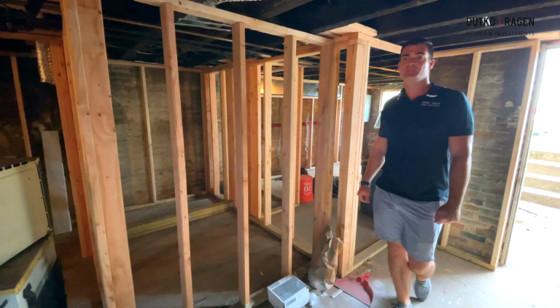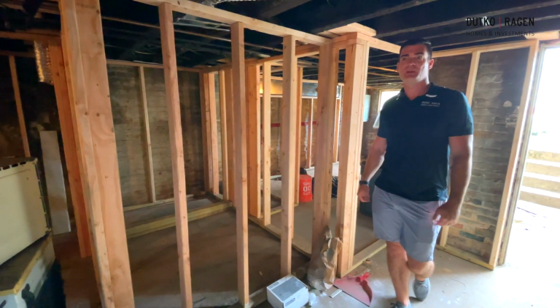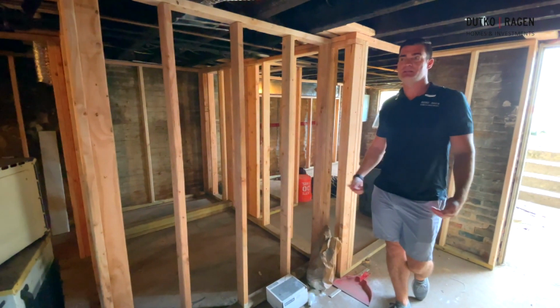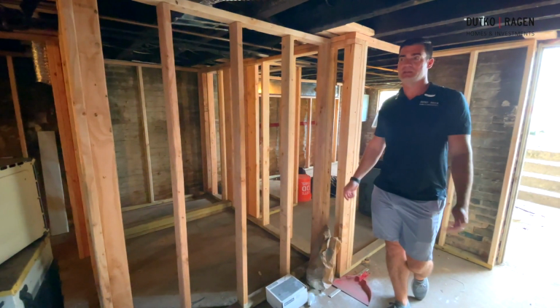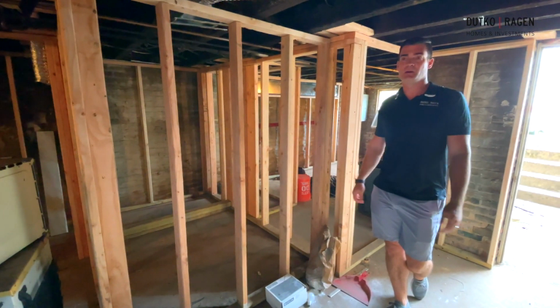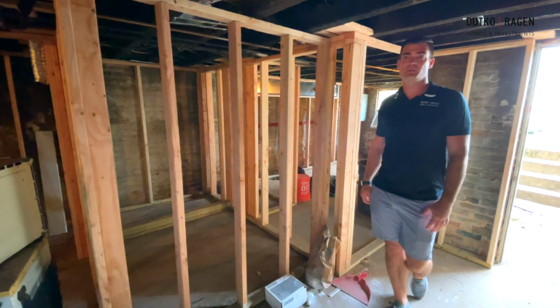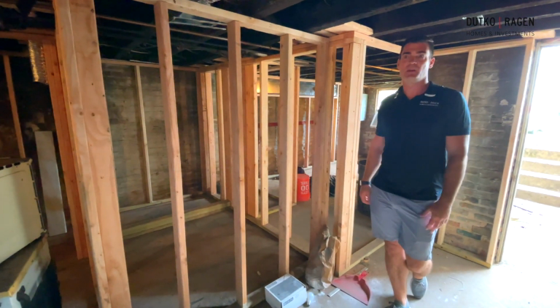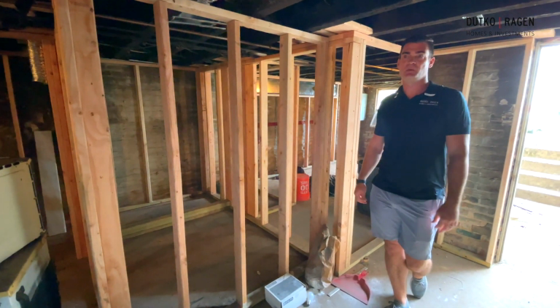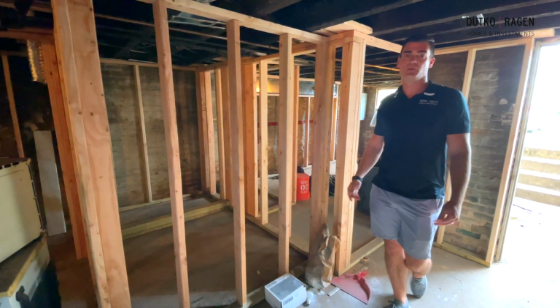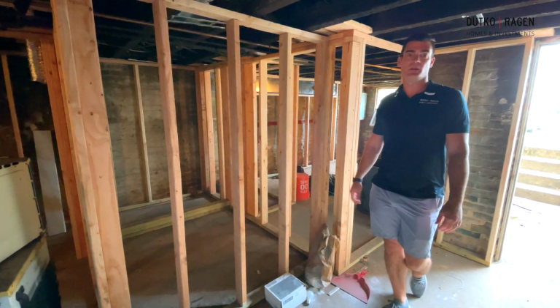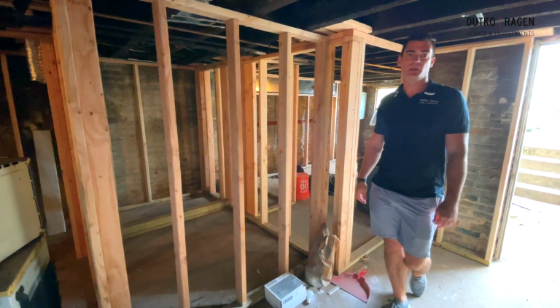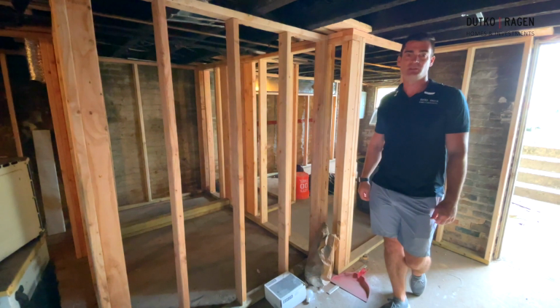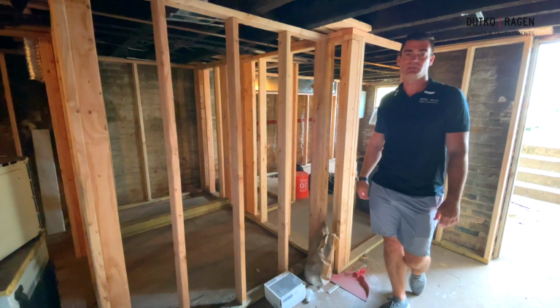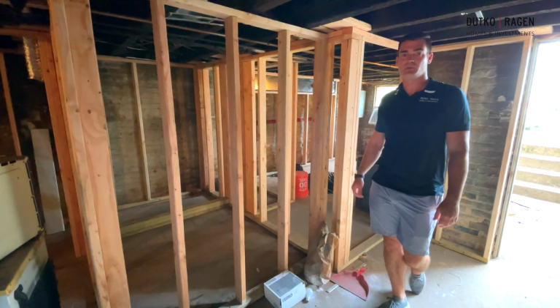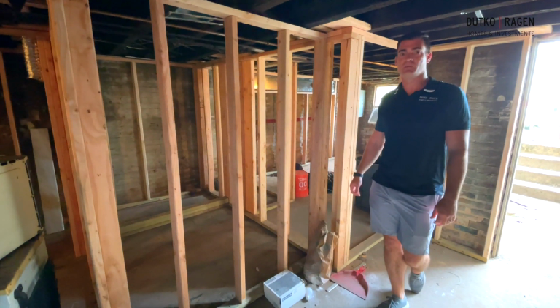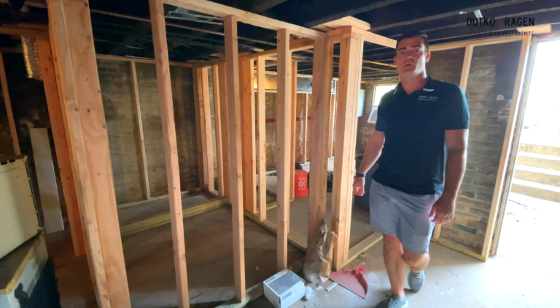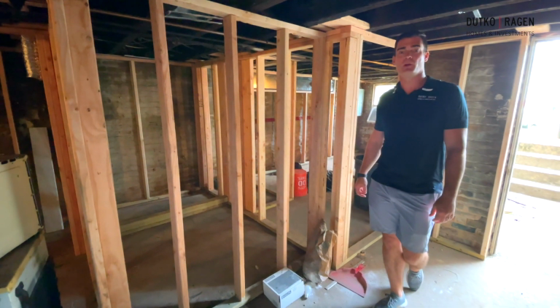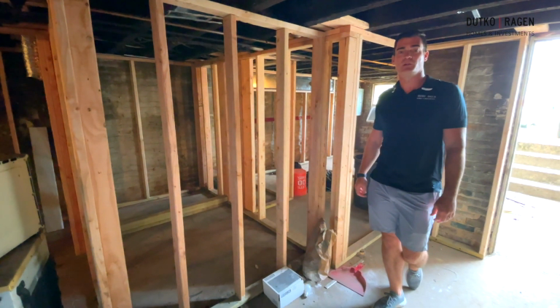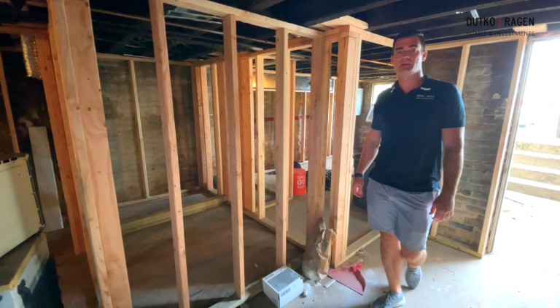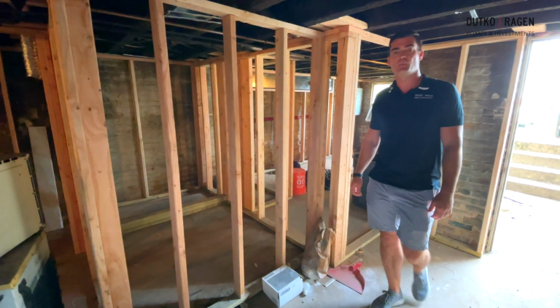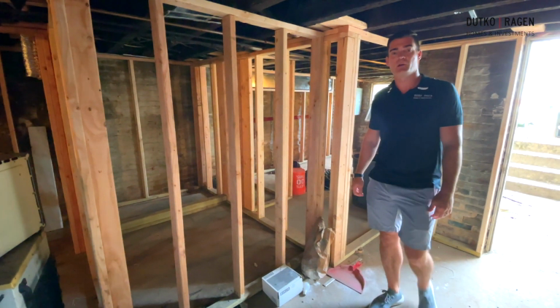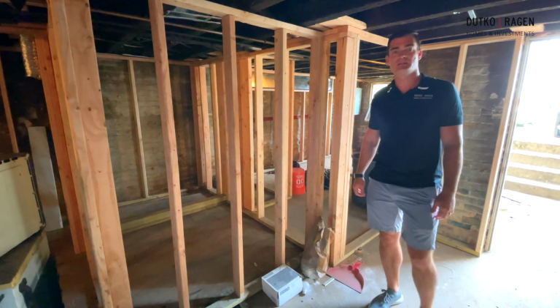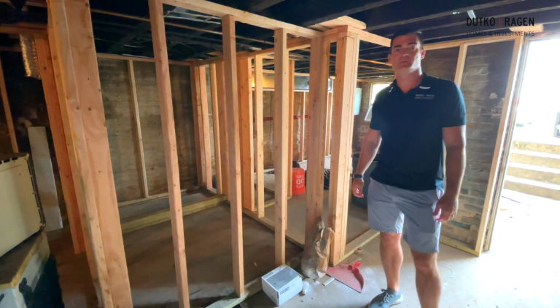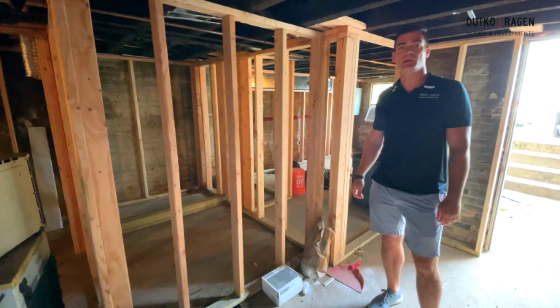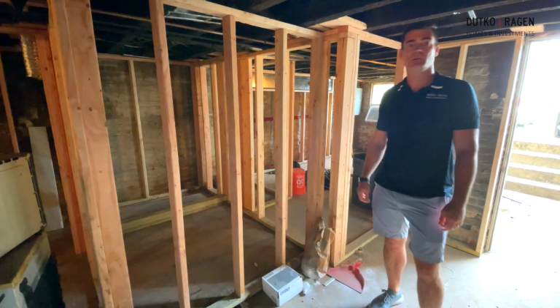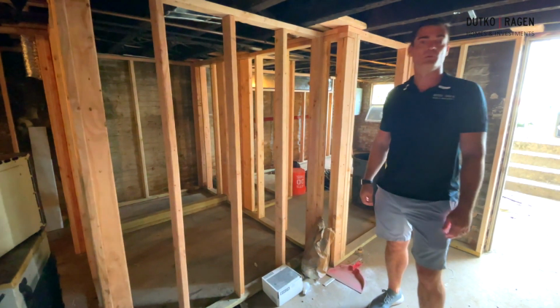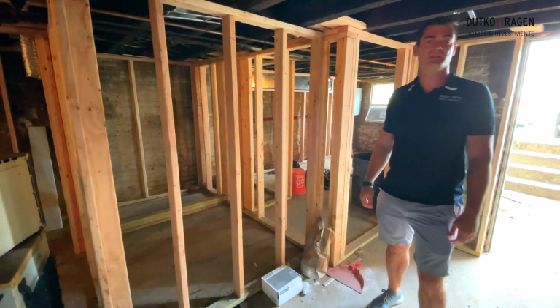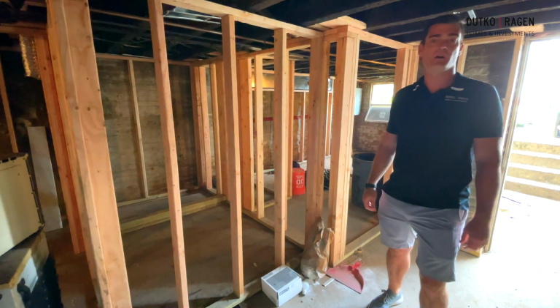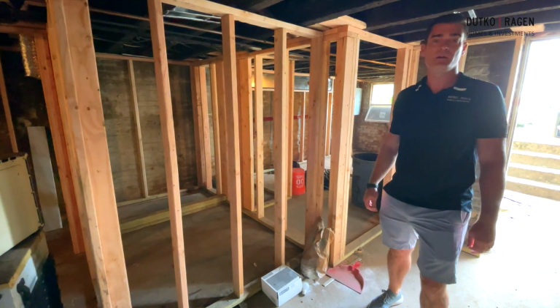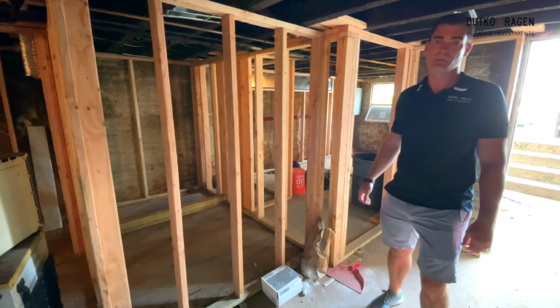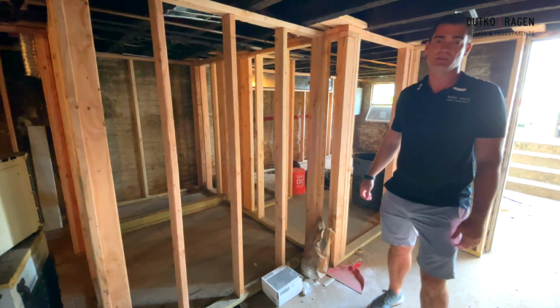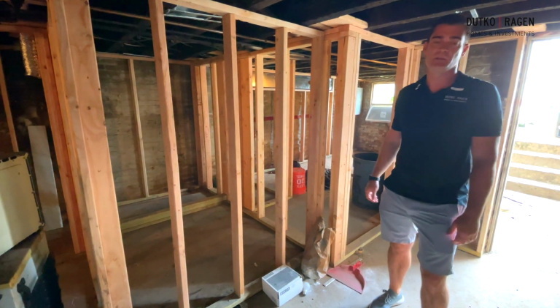We're trying to squeeze everything we possibly can out of this space. It's an awesome basement in a great location, so looking forward to bringing you guys the progress as we move things along — we'll see you soon.